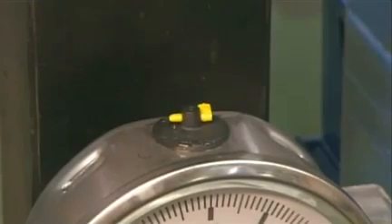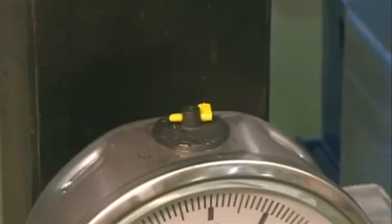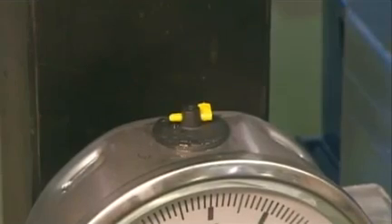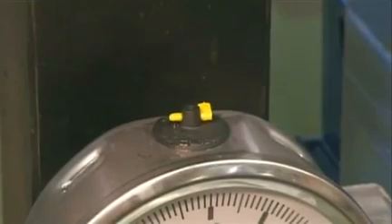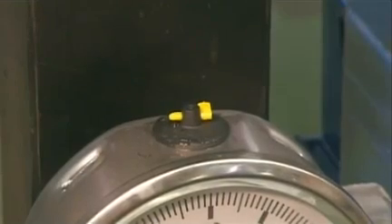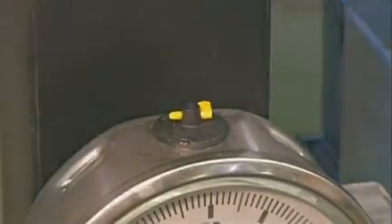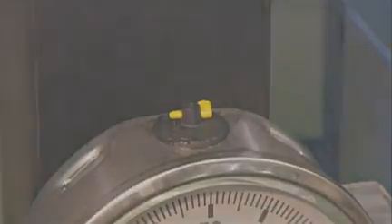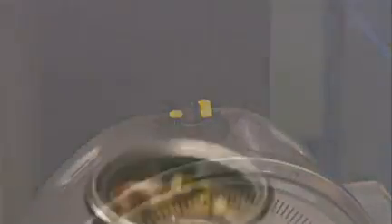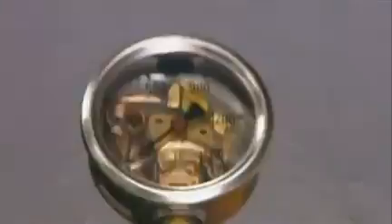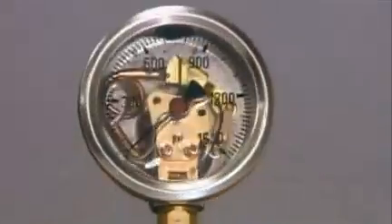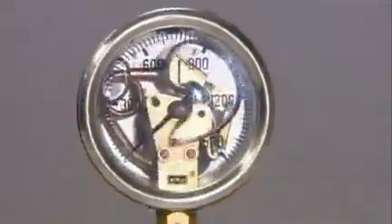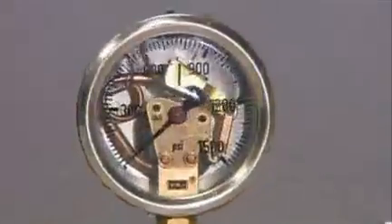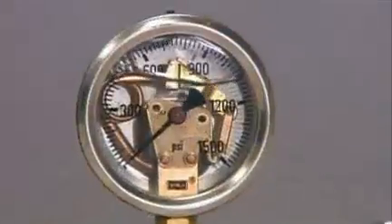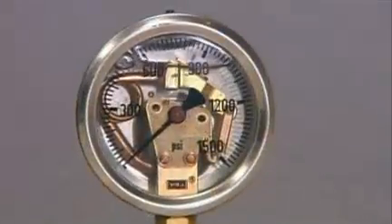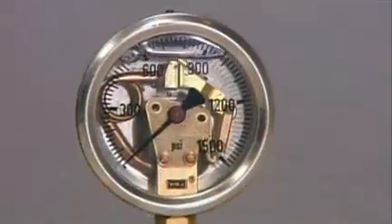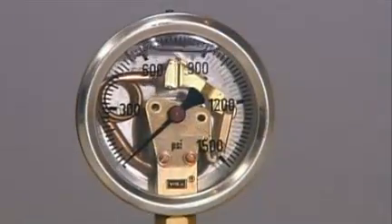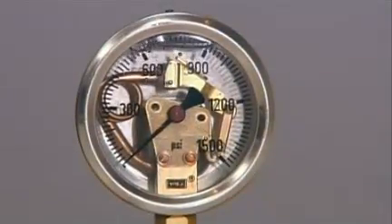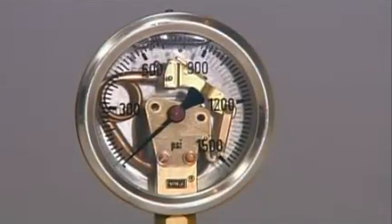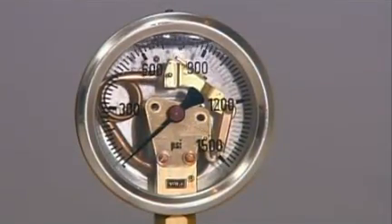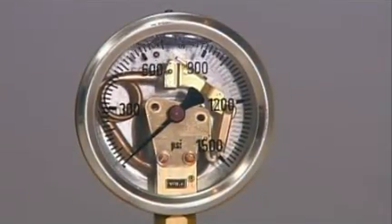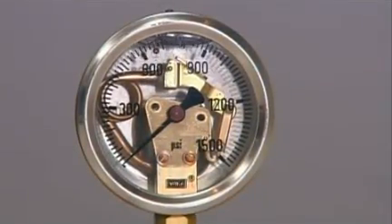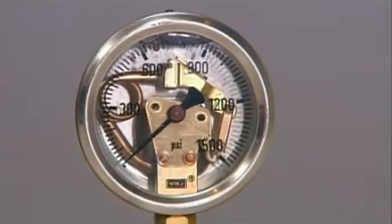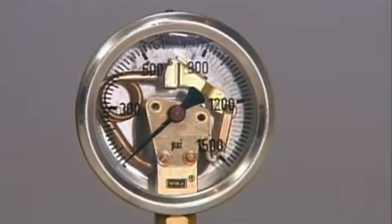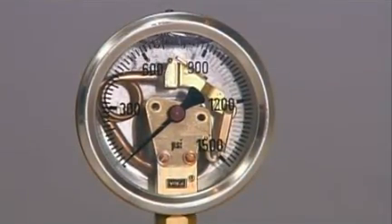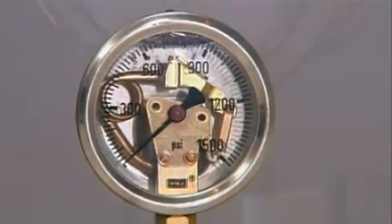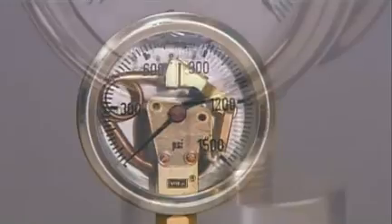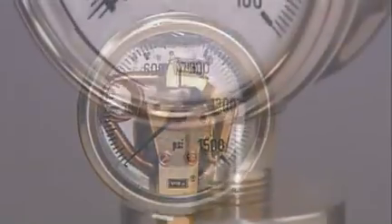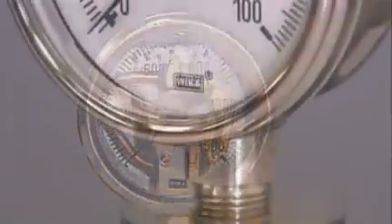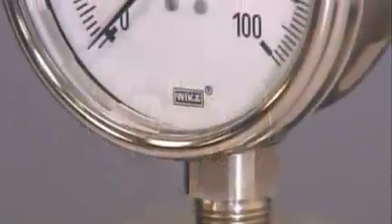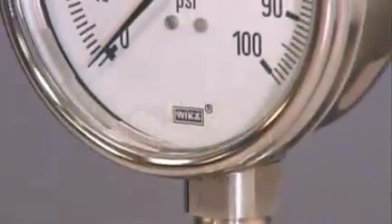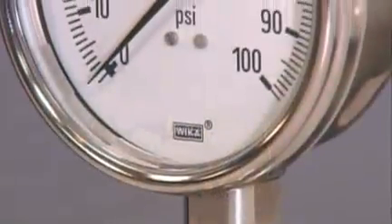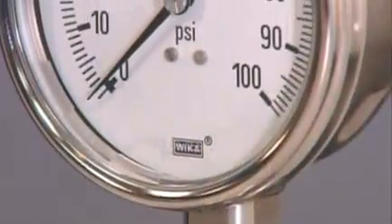But of course, not all gauges are built the same way. As accurate and dependable as a Swiss watch, a trustworthy pressure gauge also has a pretty face.